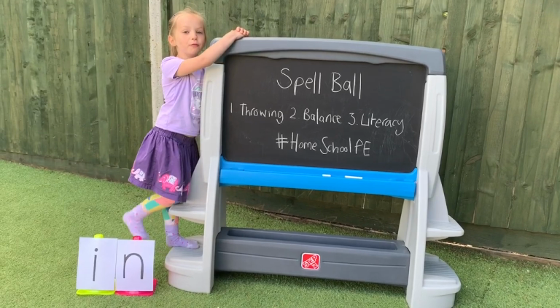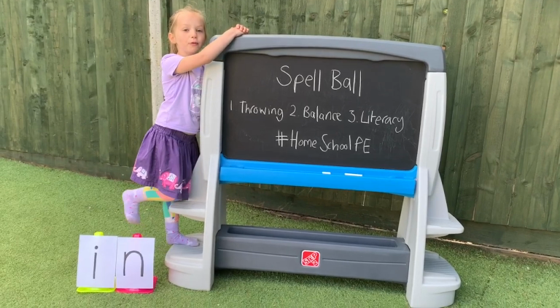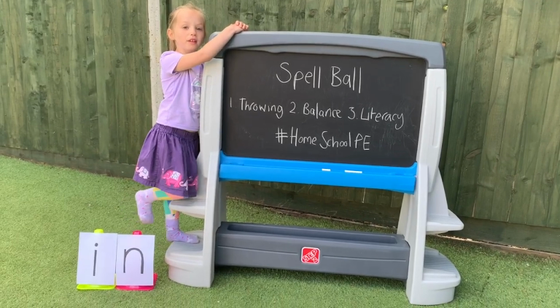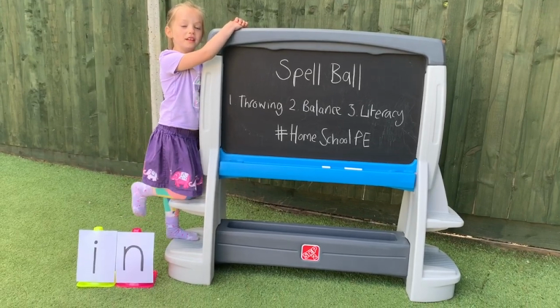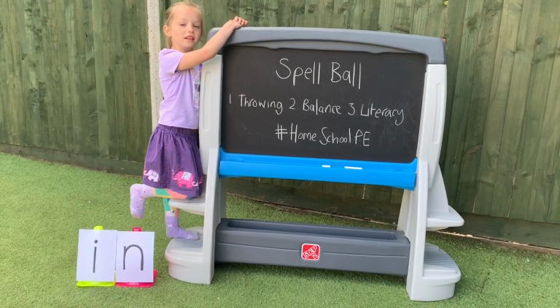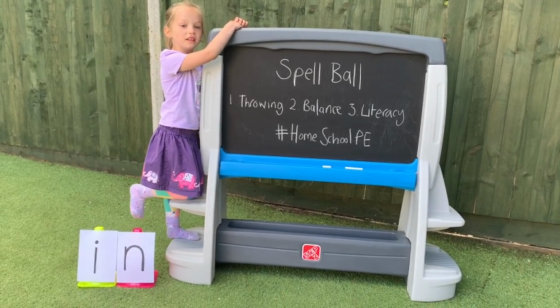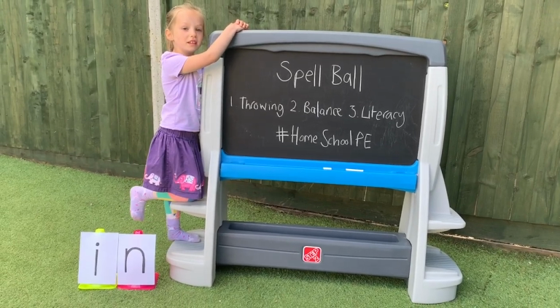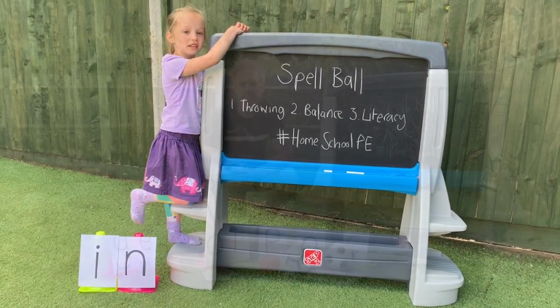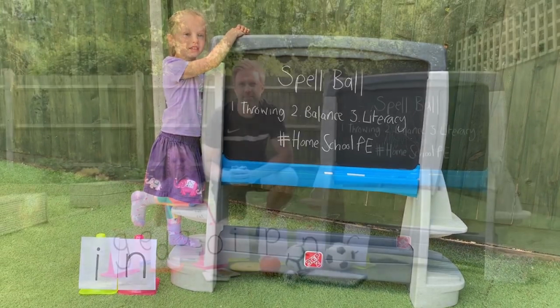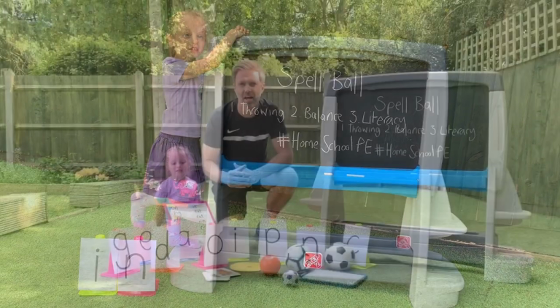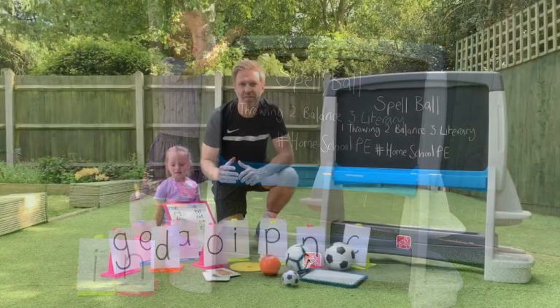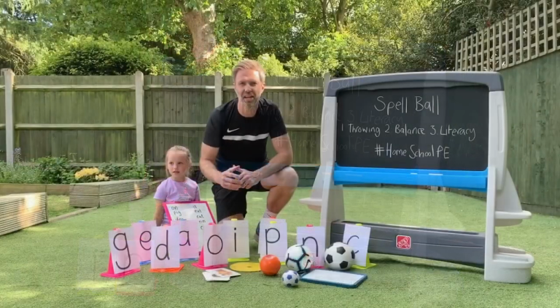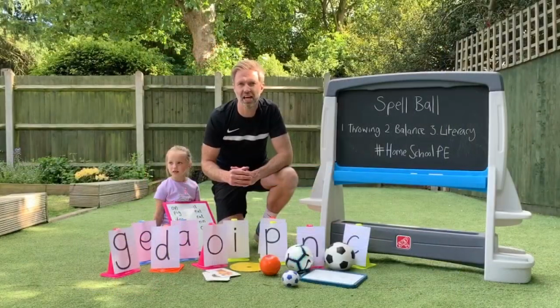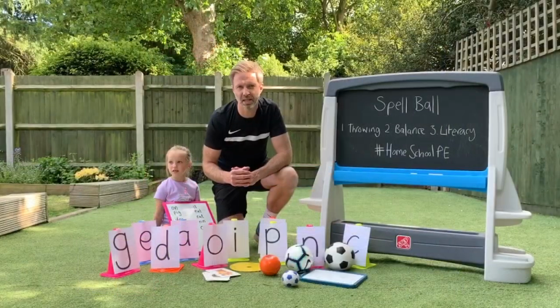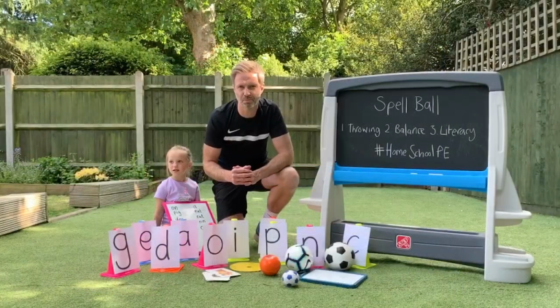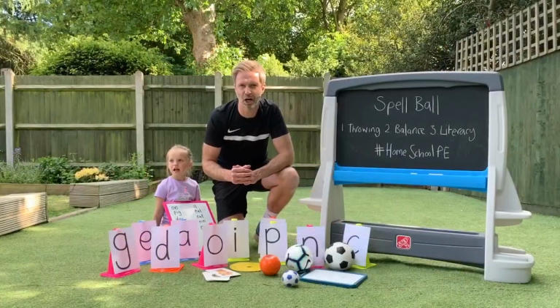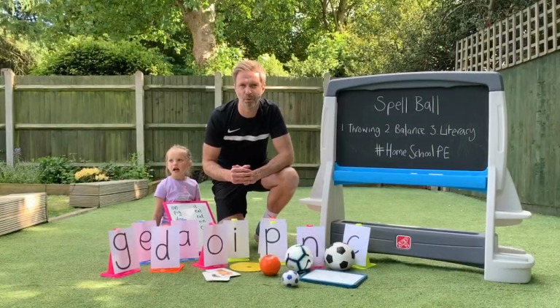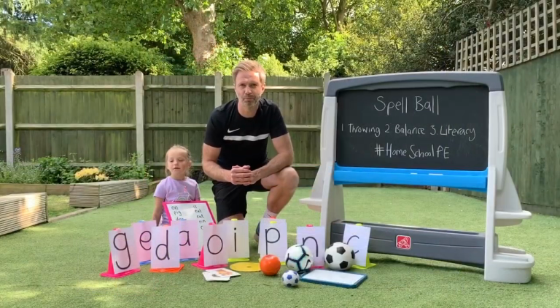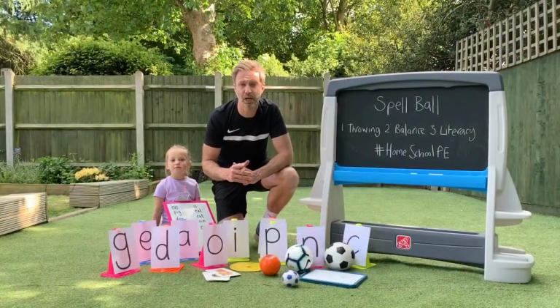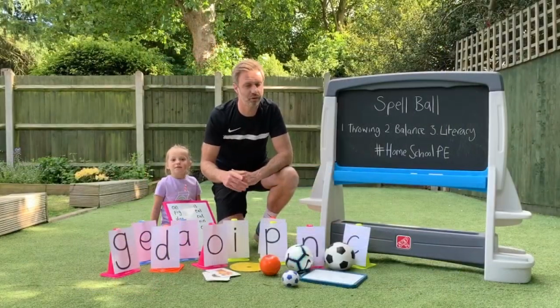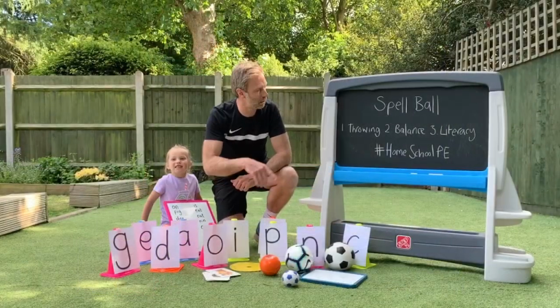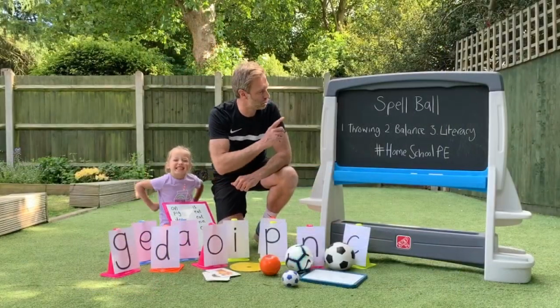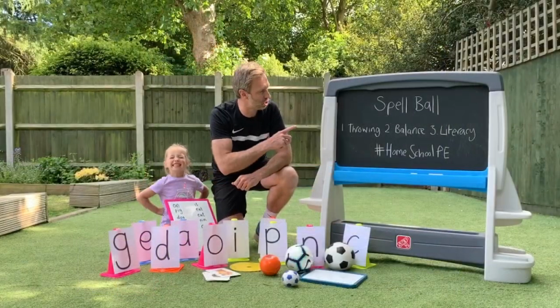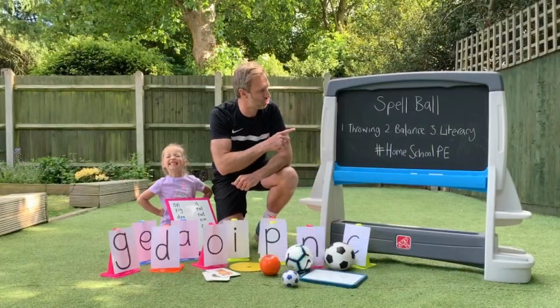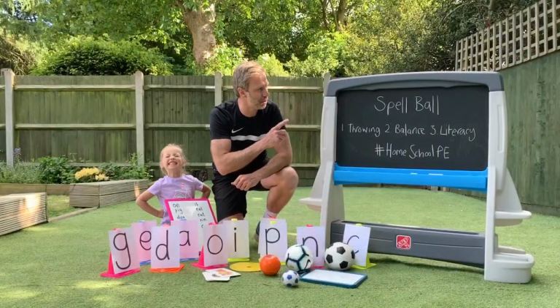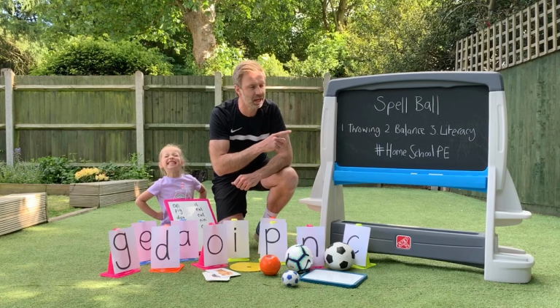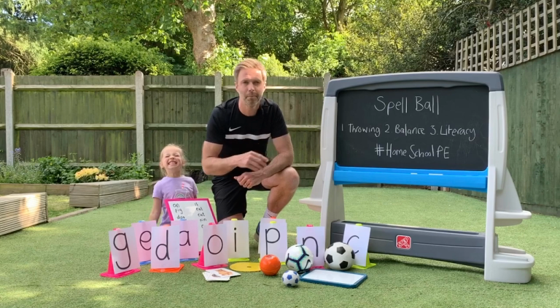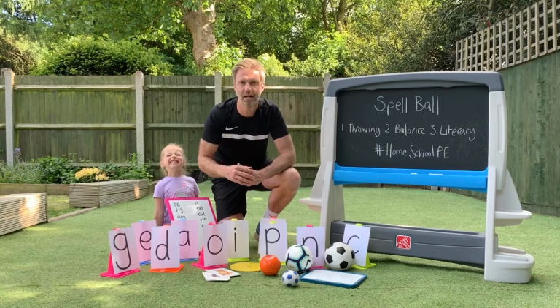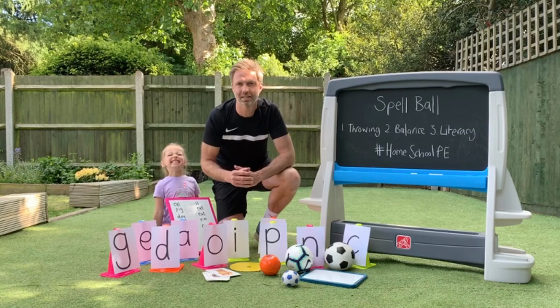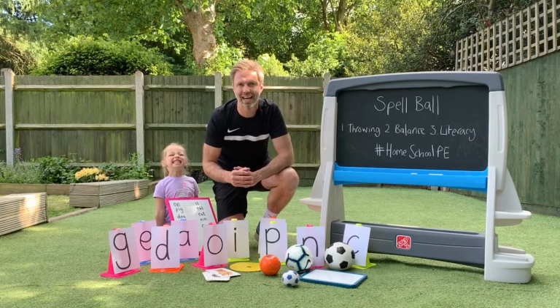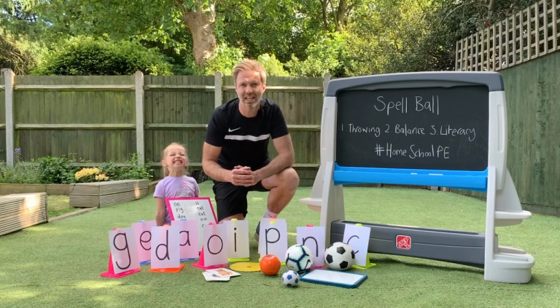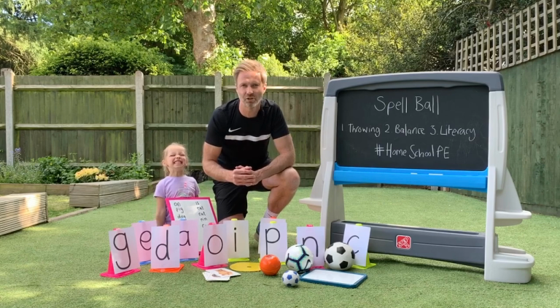Spellable. The game is Spellable. It will develop your child's throwing, balance and literacy.